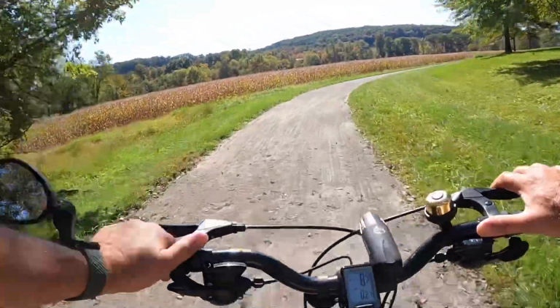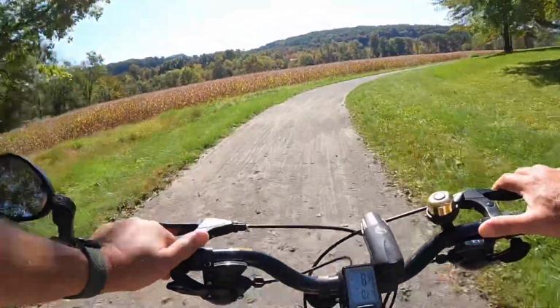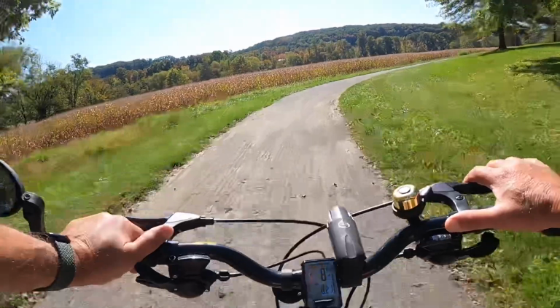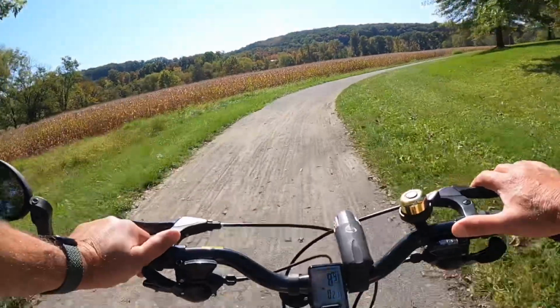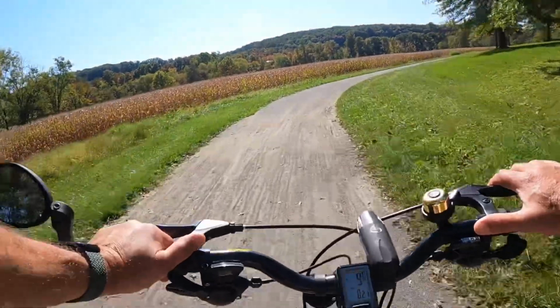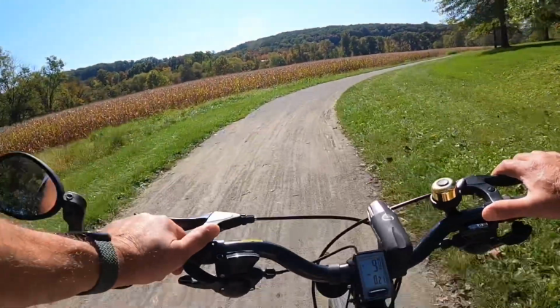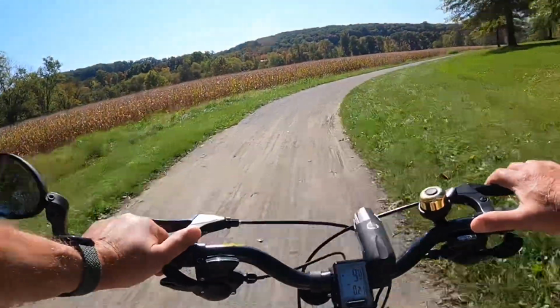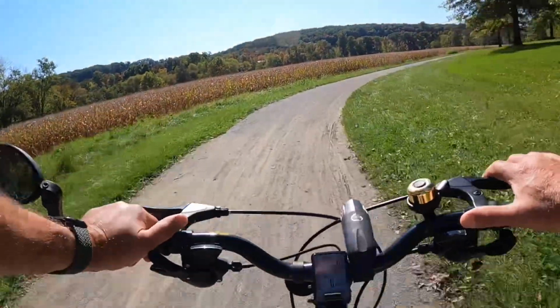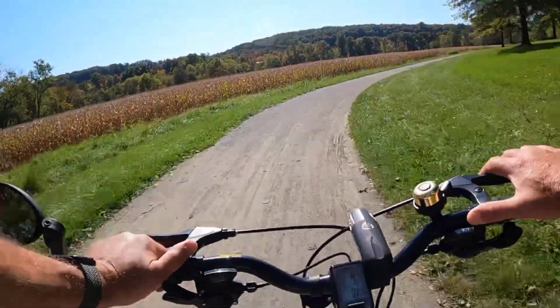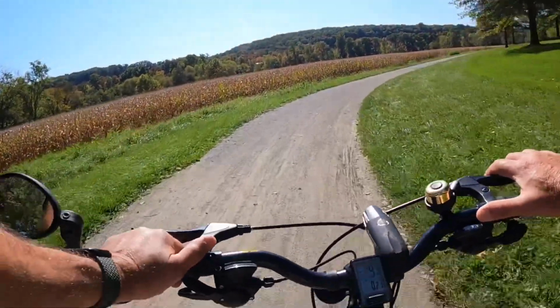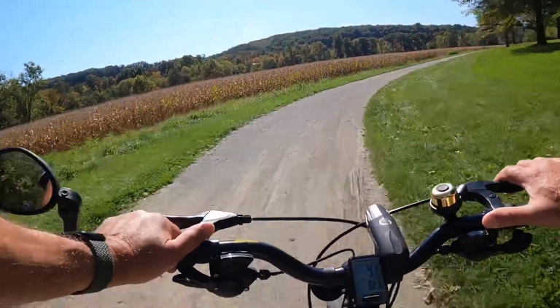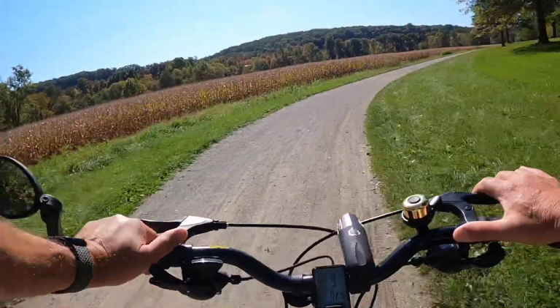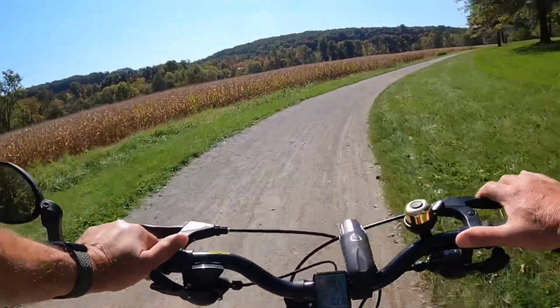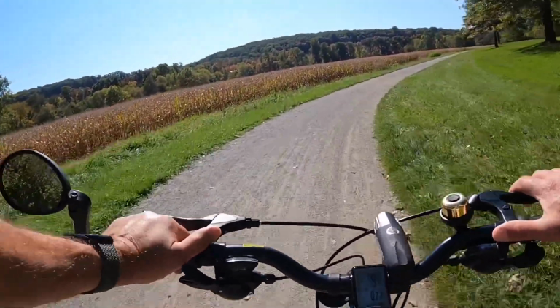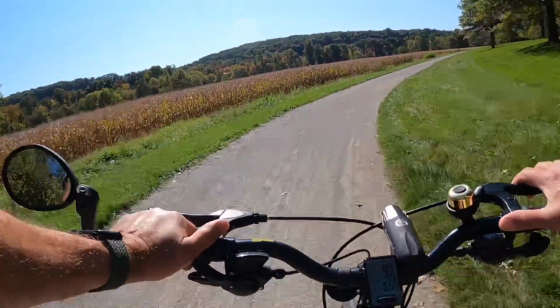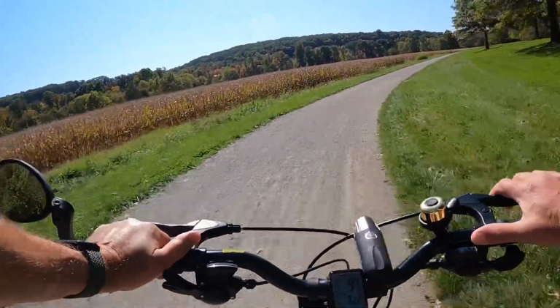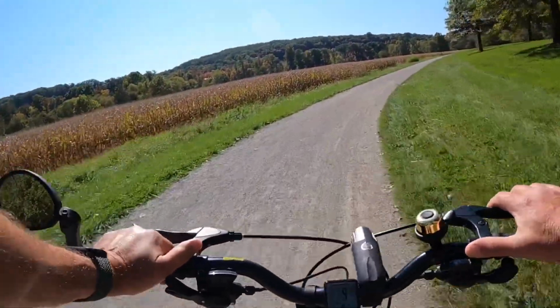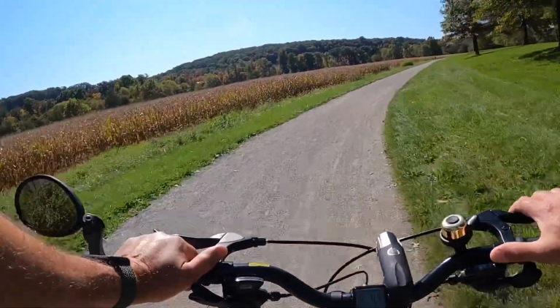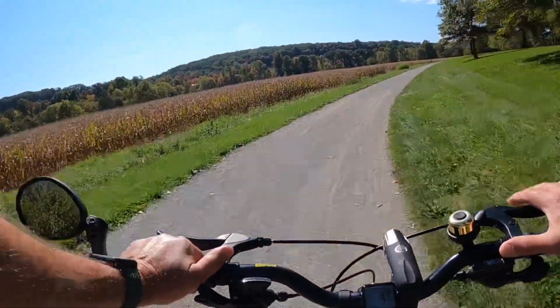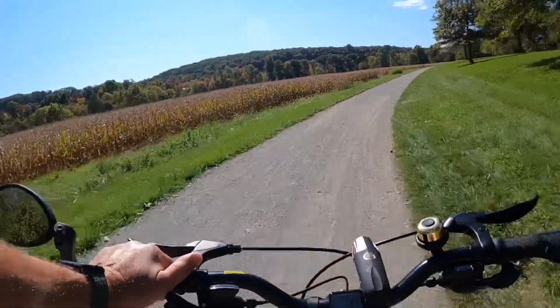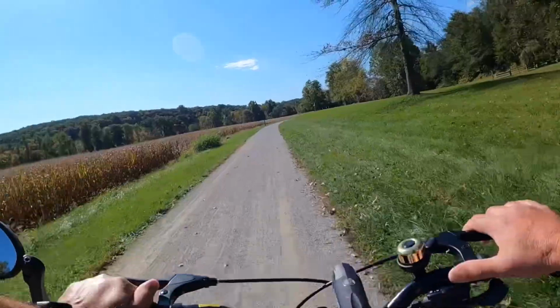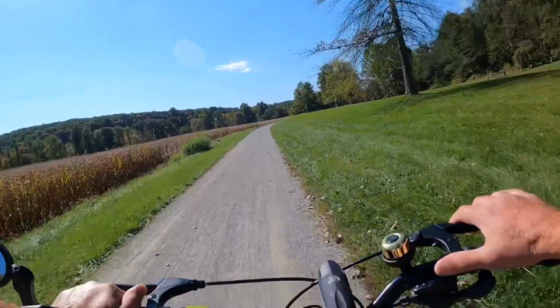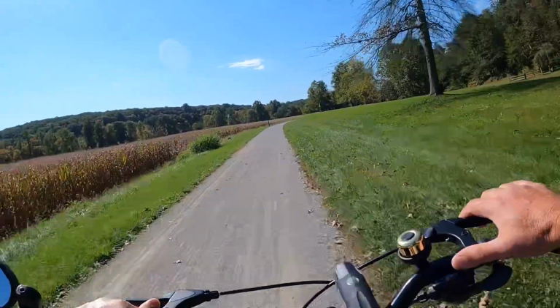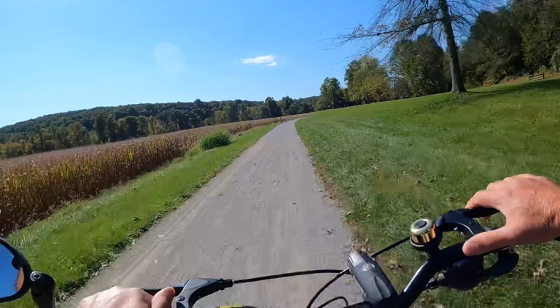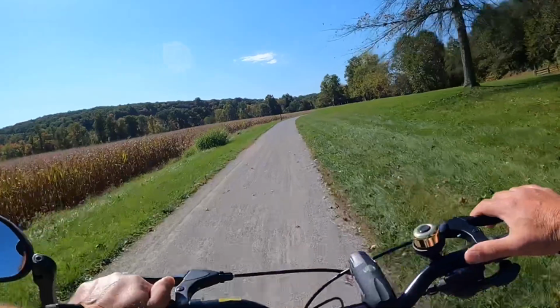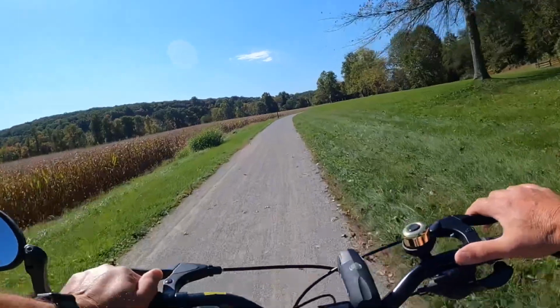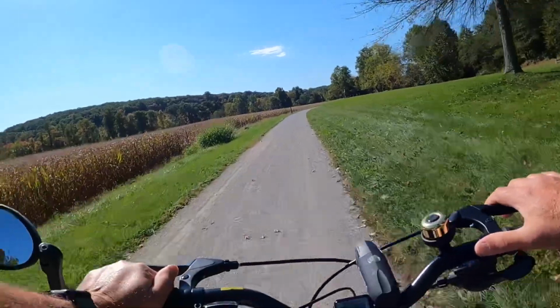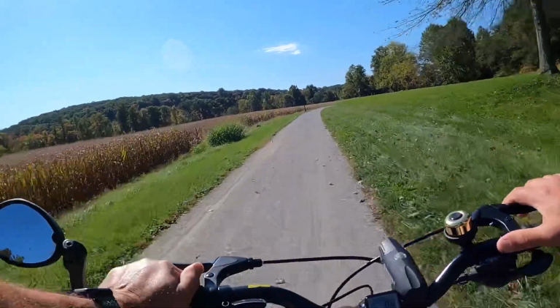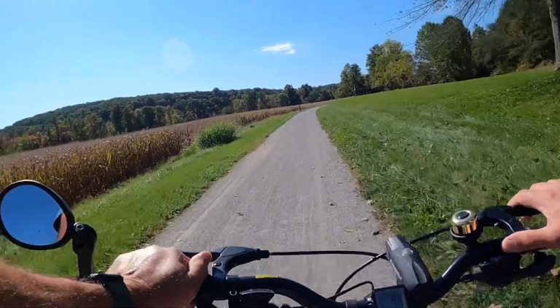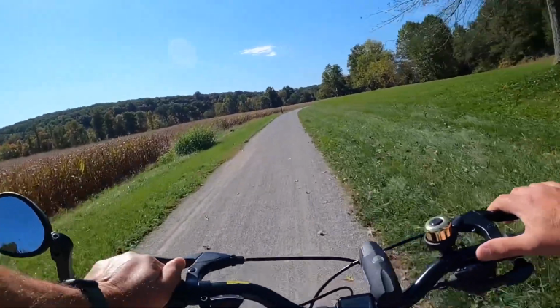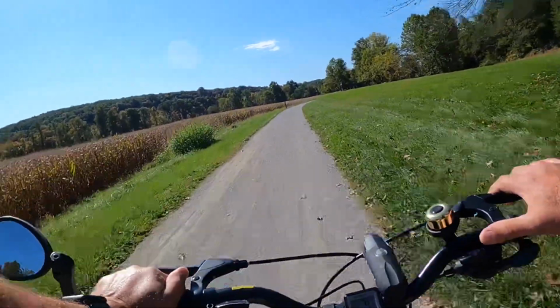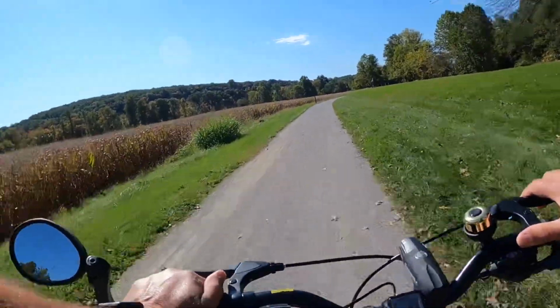So we're down on the Heritage Trail here. Beautiful day. Looks like the corn's ready to be harvested there.